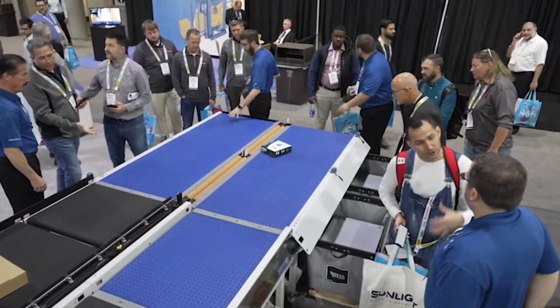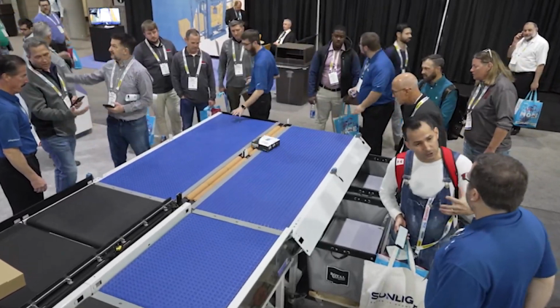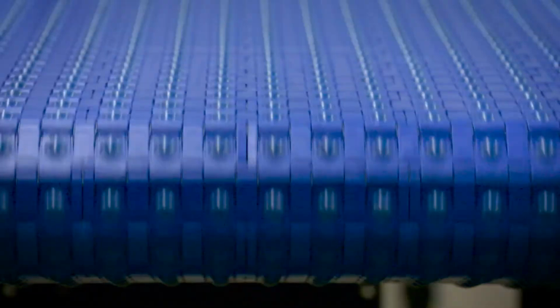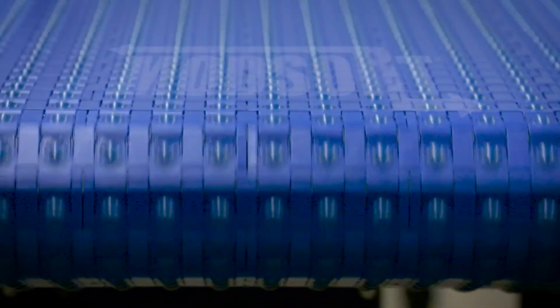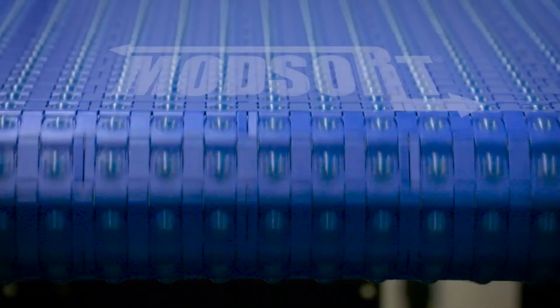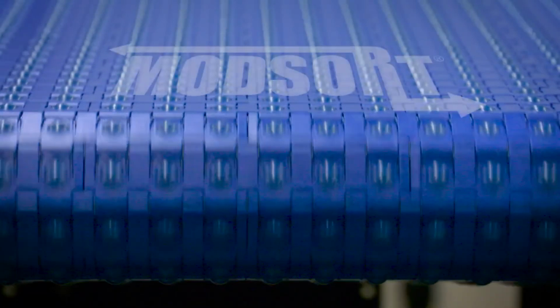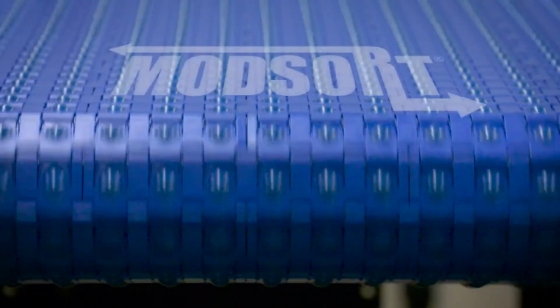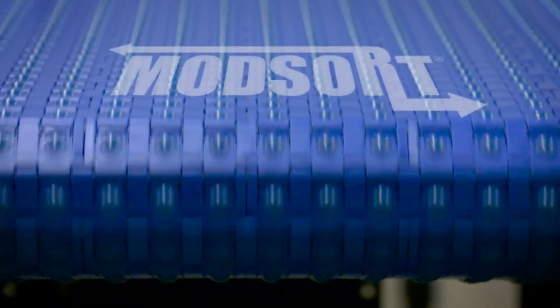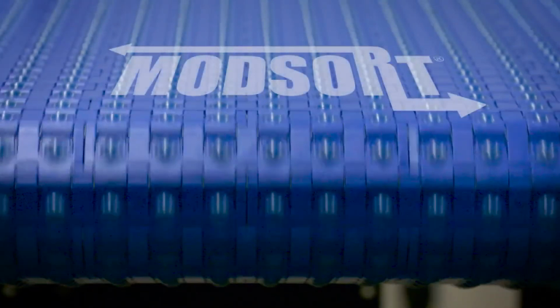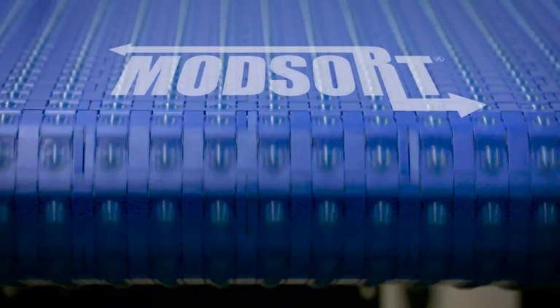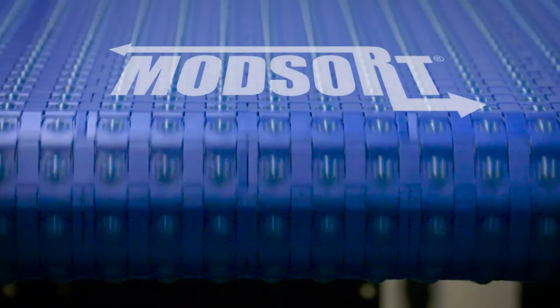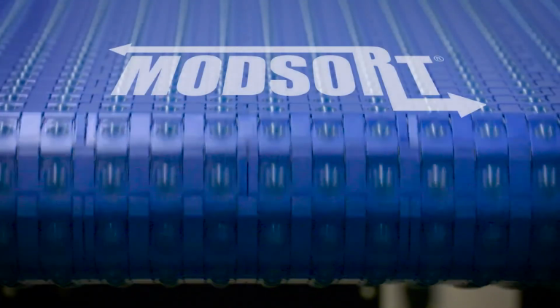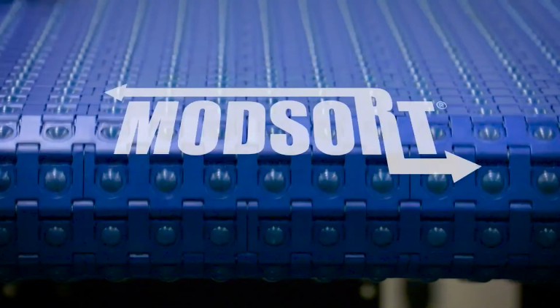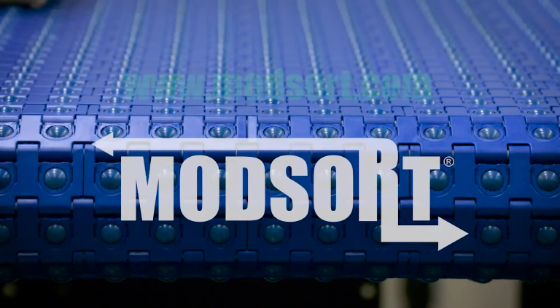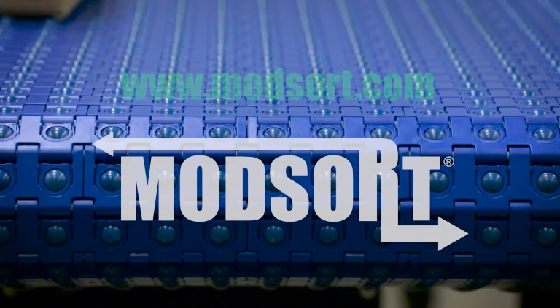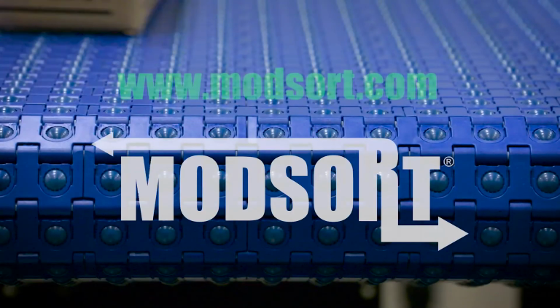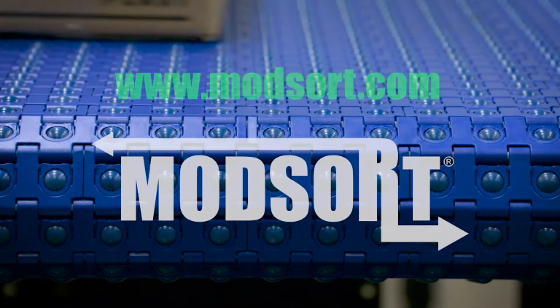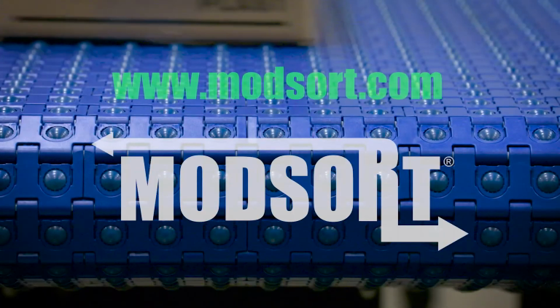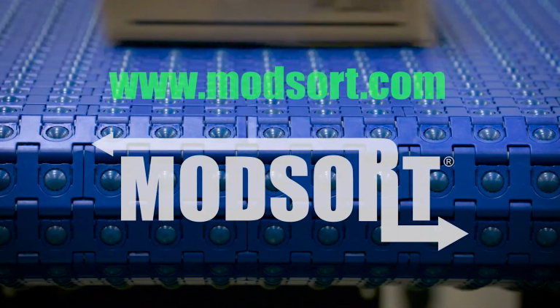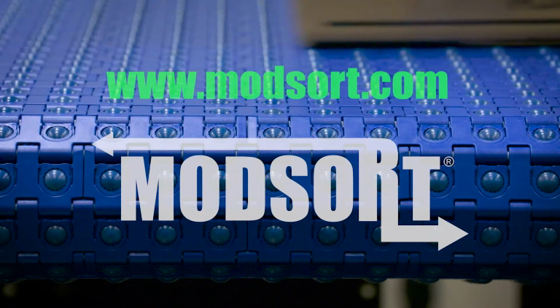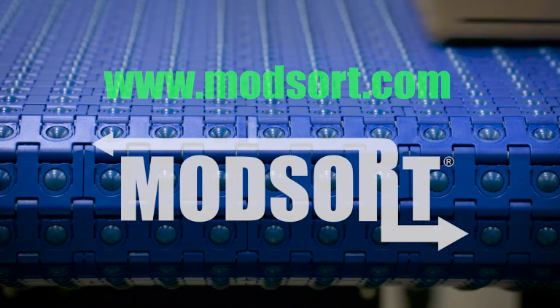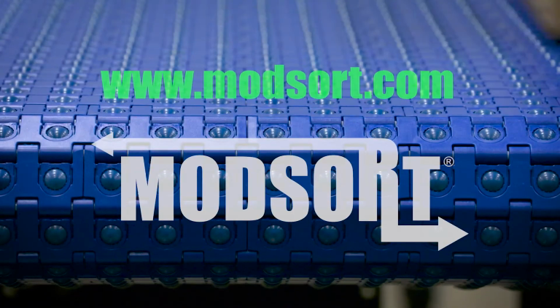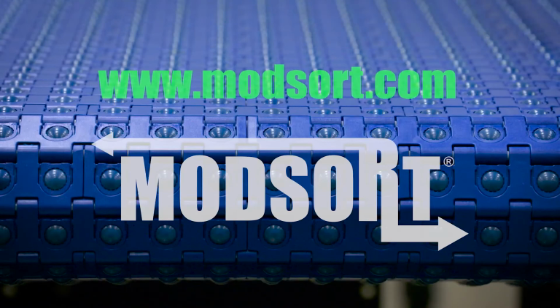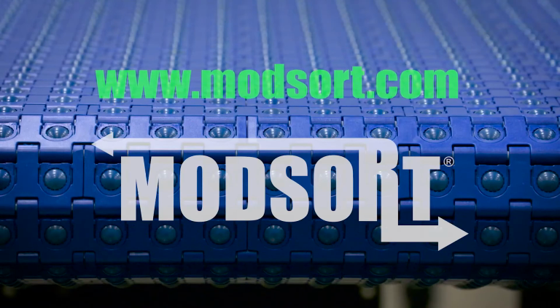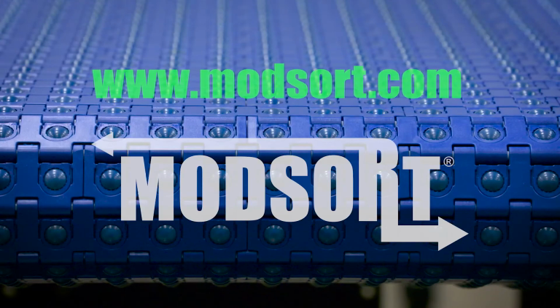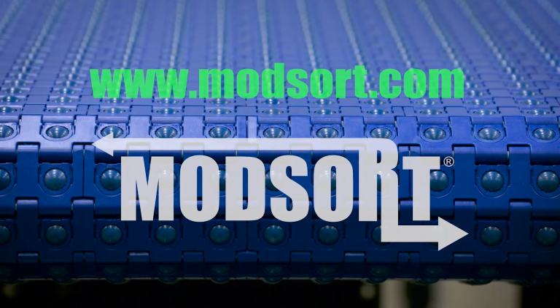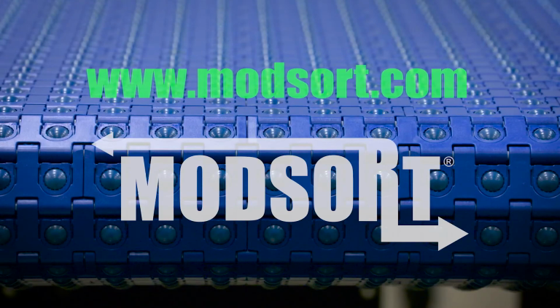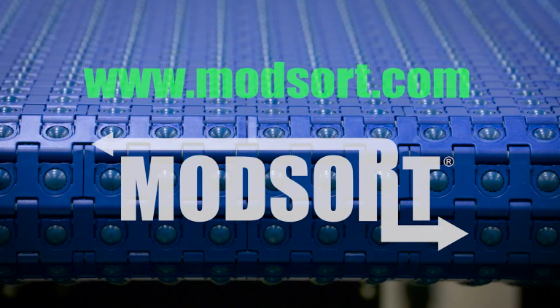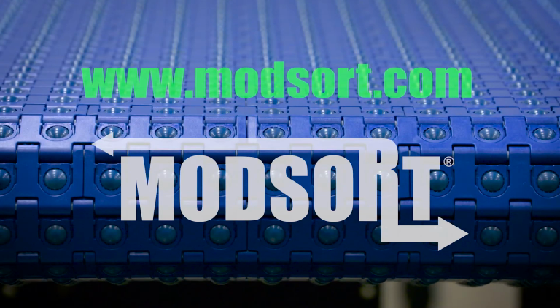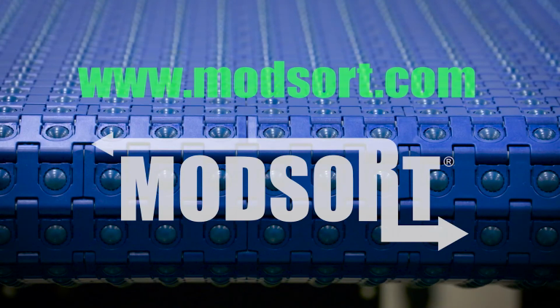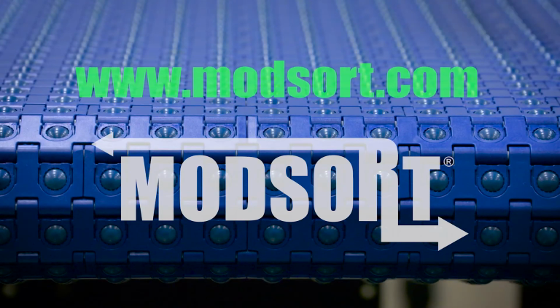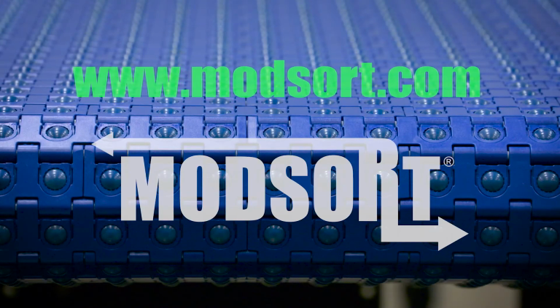For more information, please visit www.modsort.com.